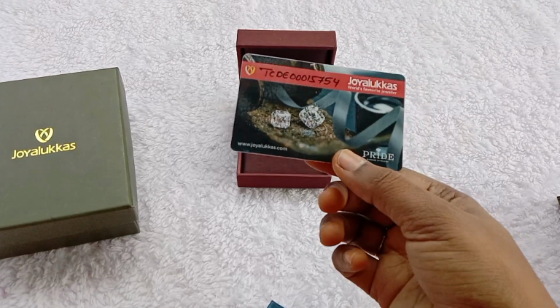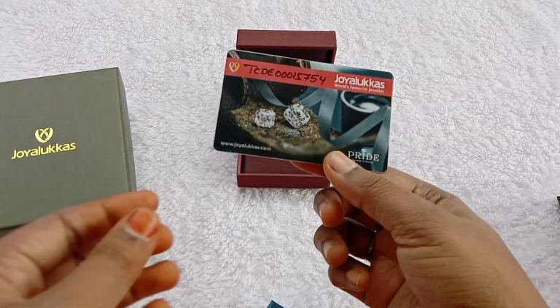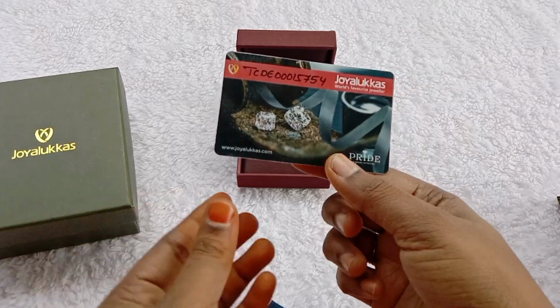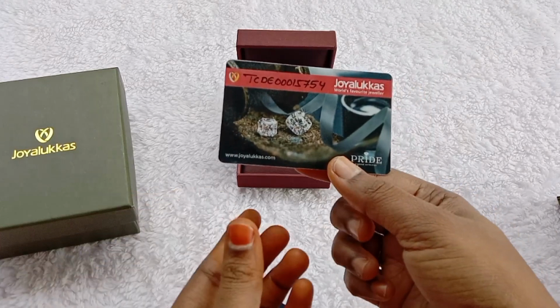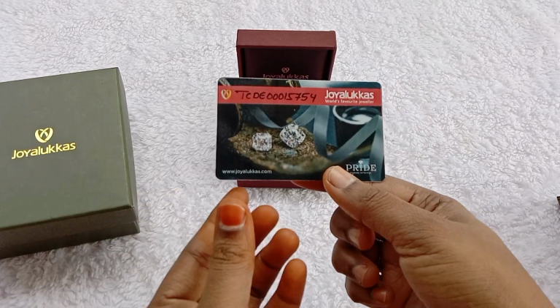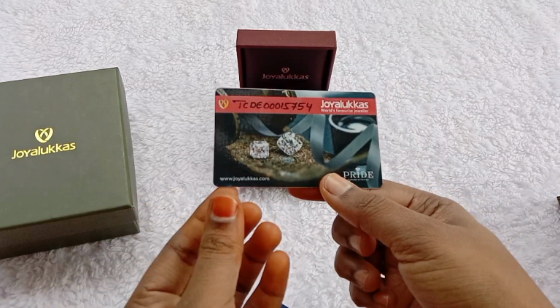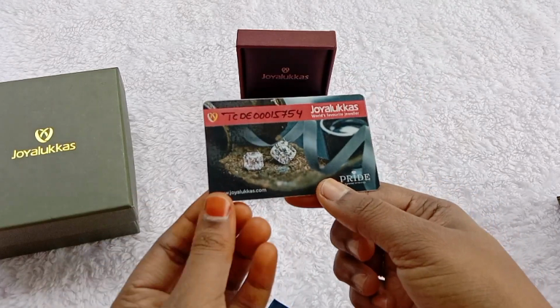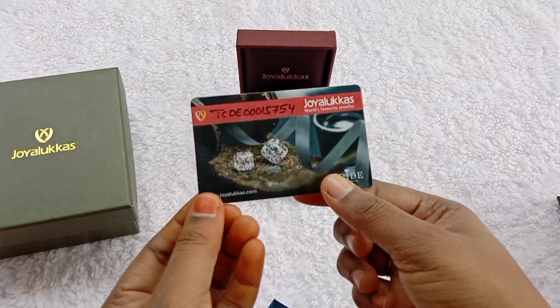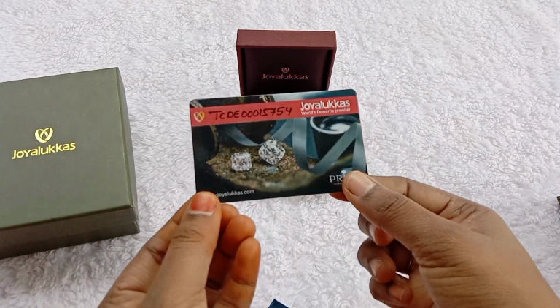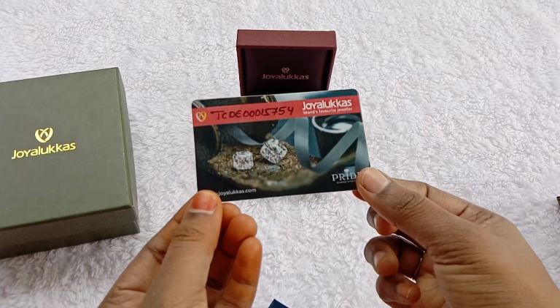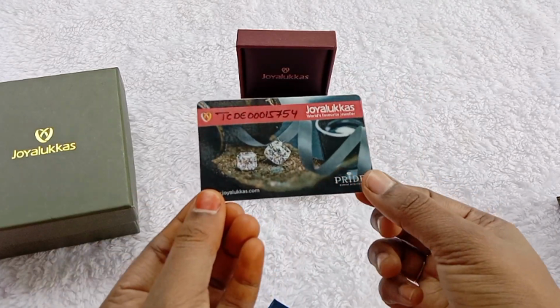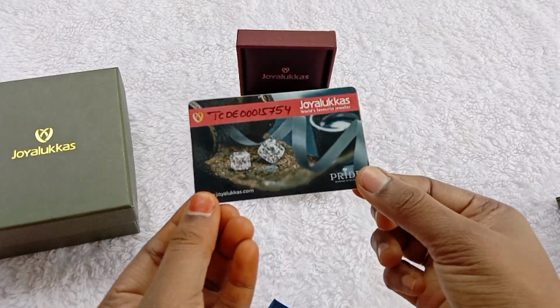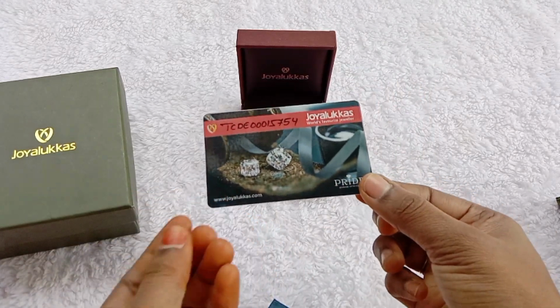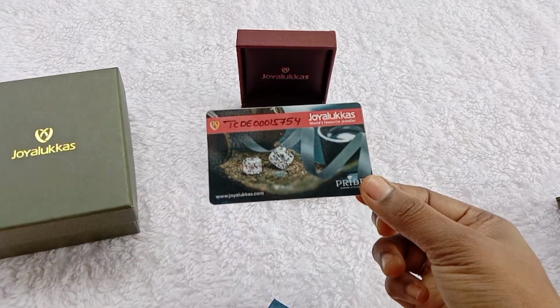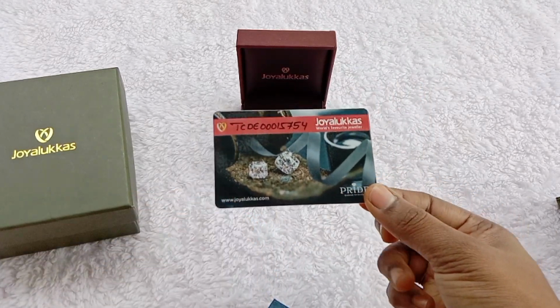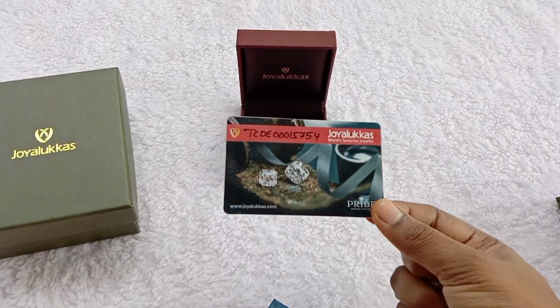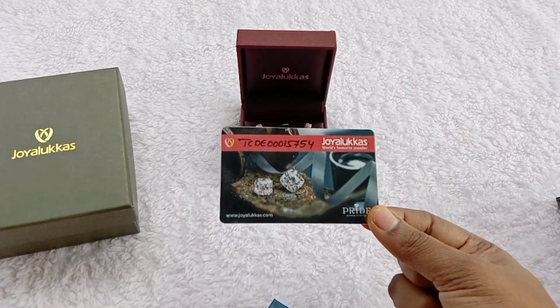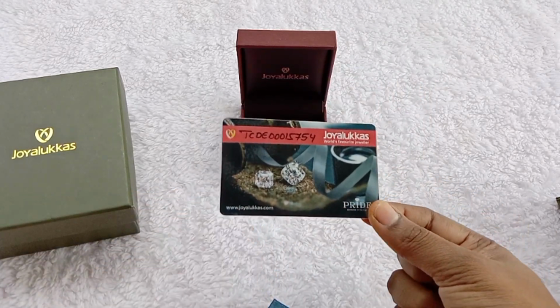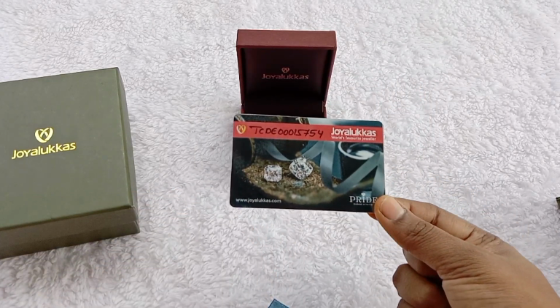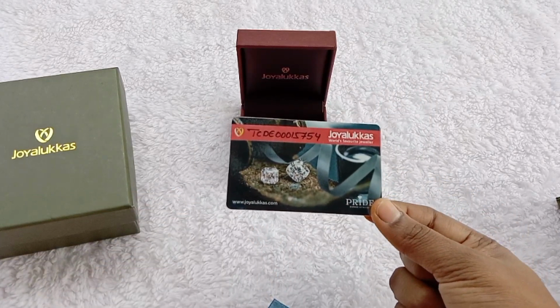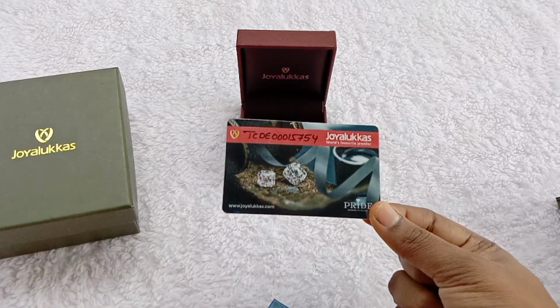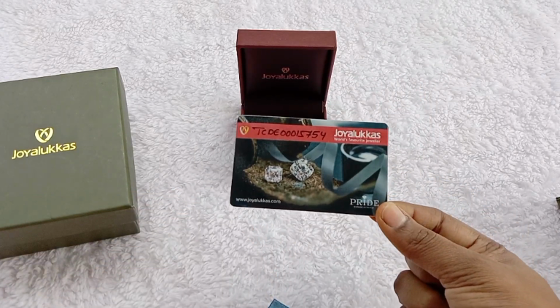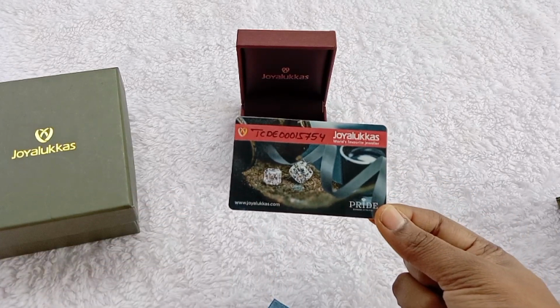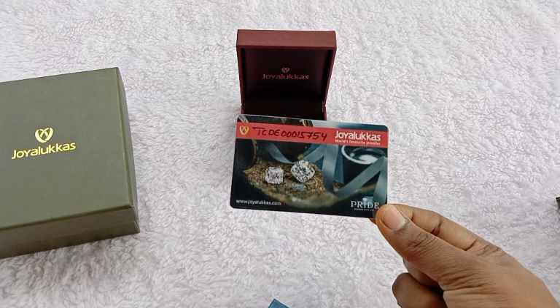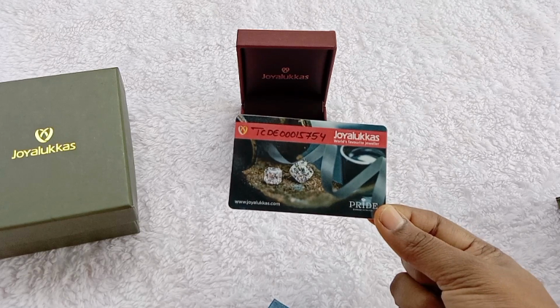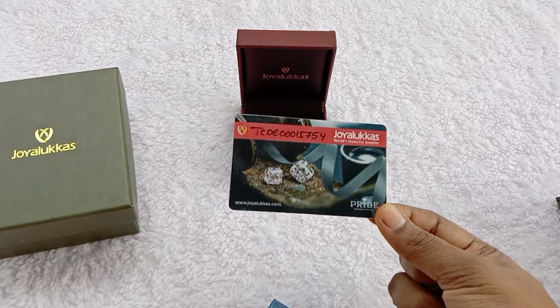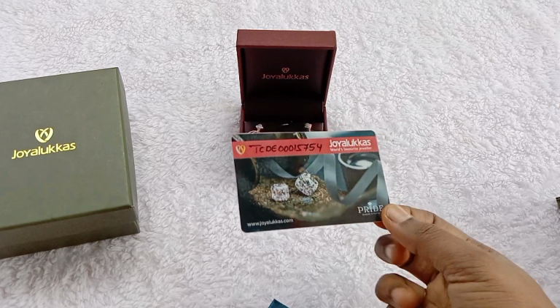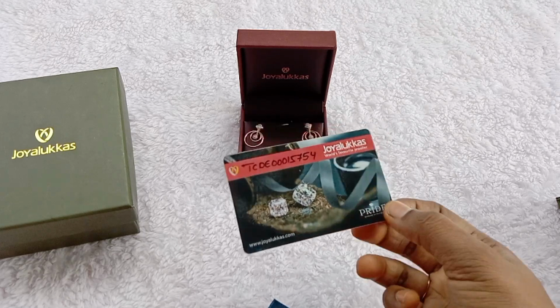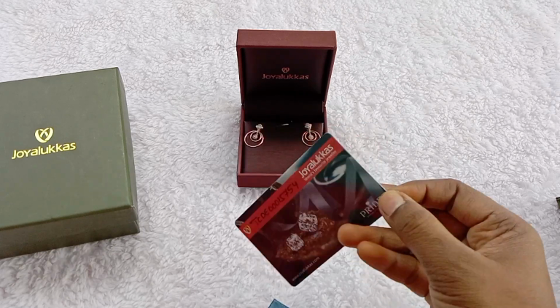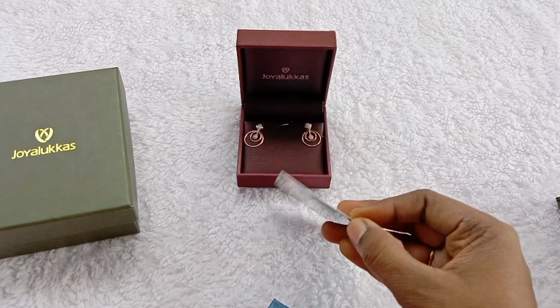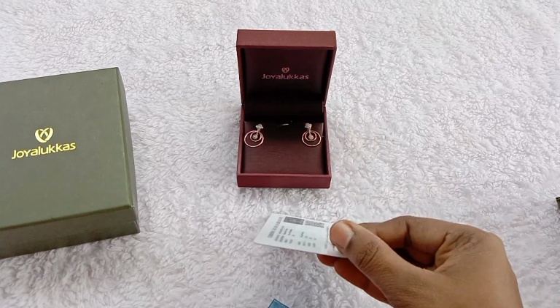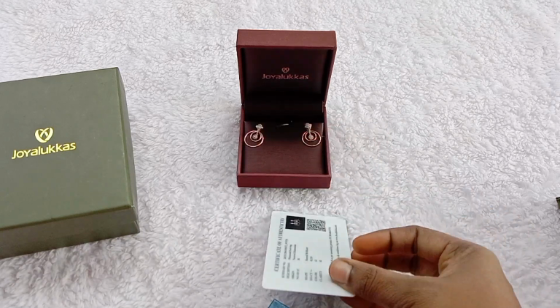Once you have a certification card, you can identify the diamonds with this card. It's good to verify the diamonds and confirm the cost.